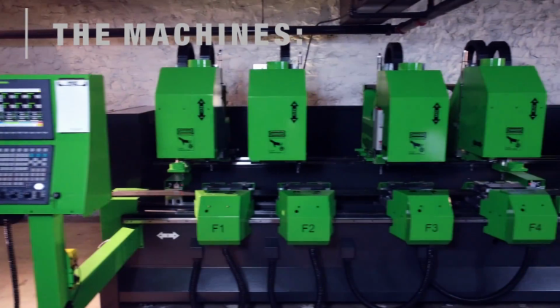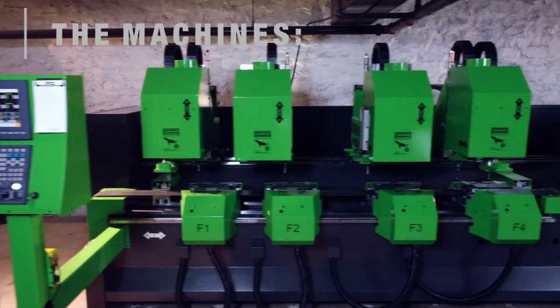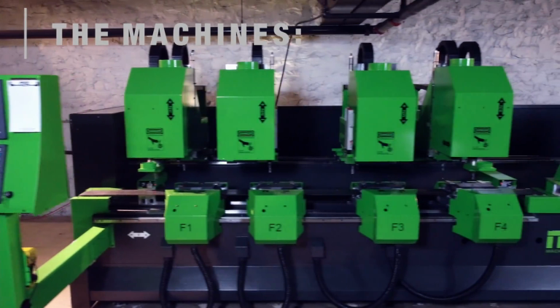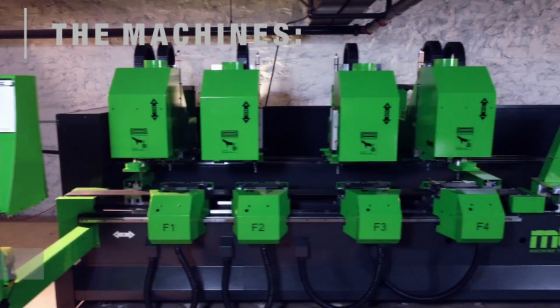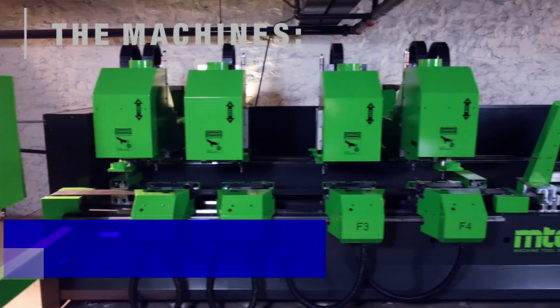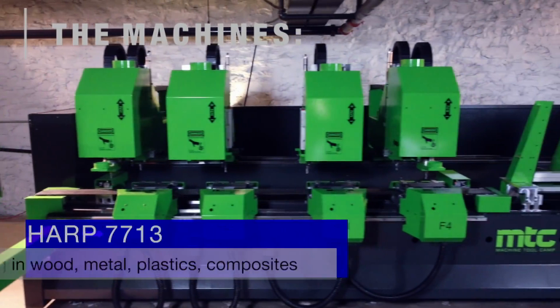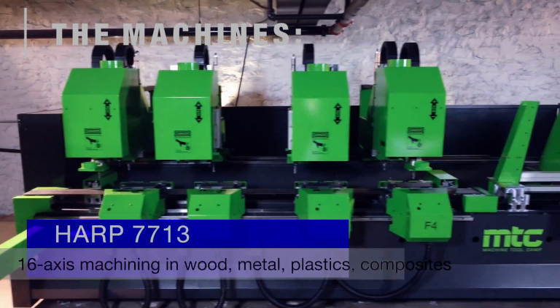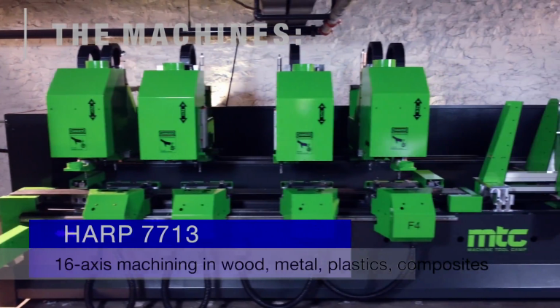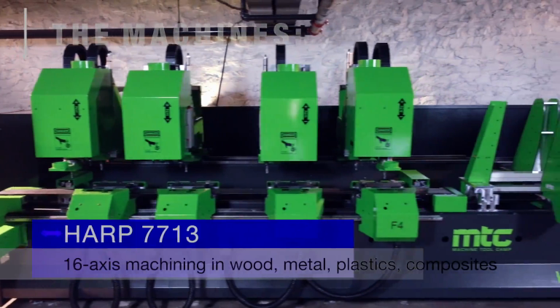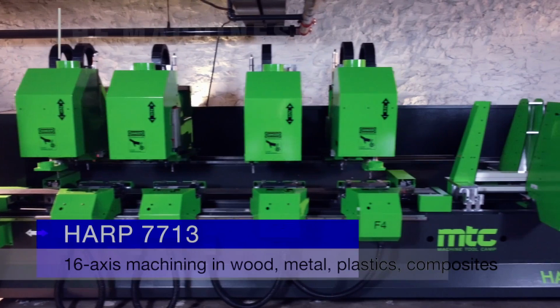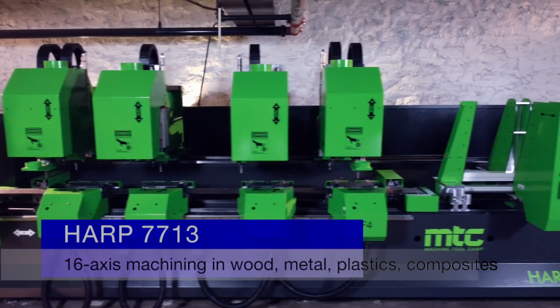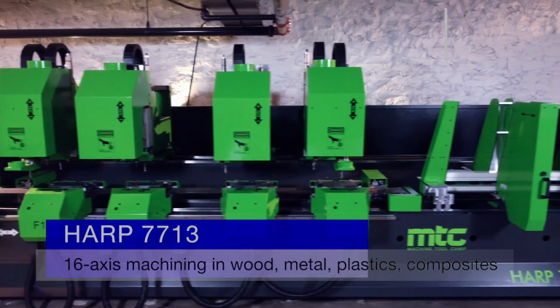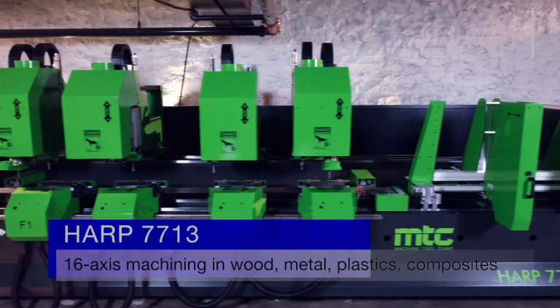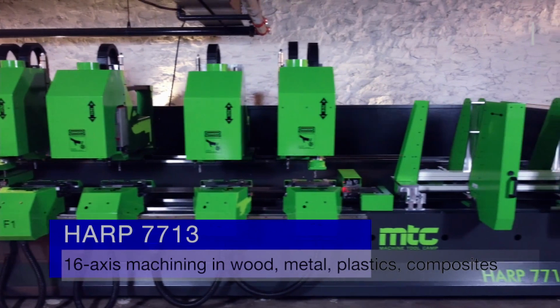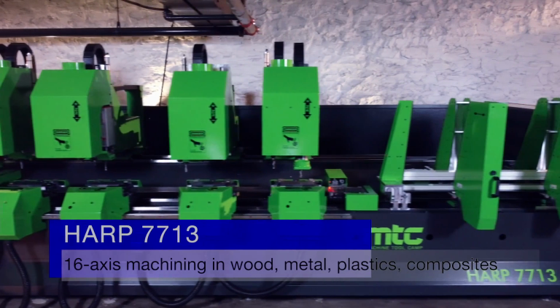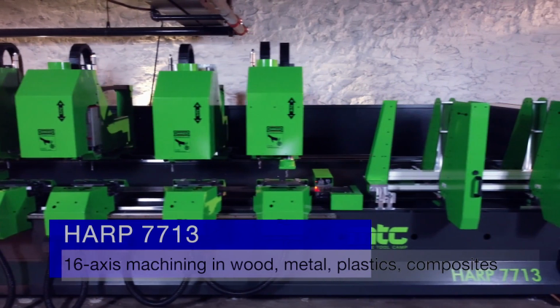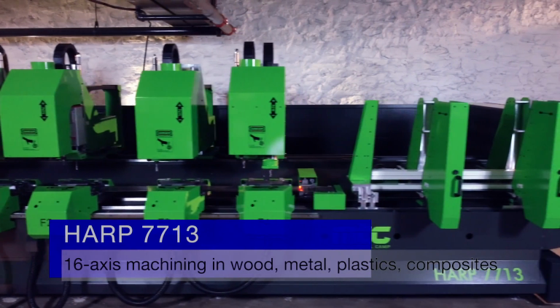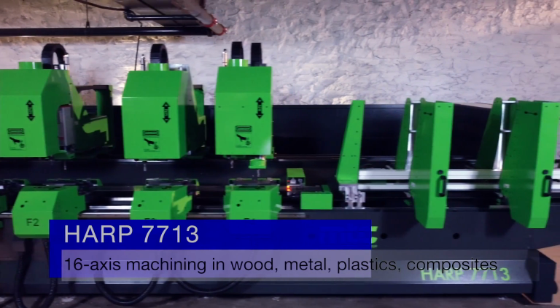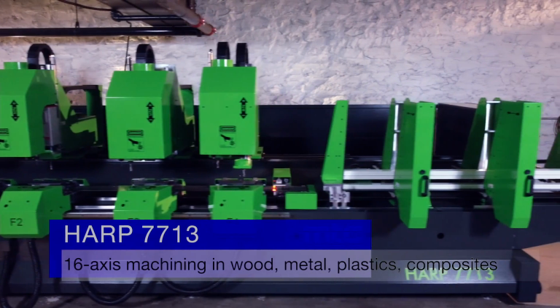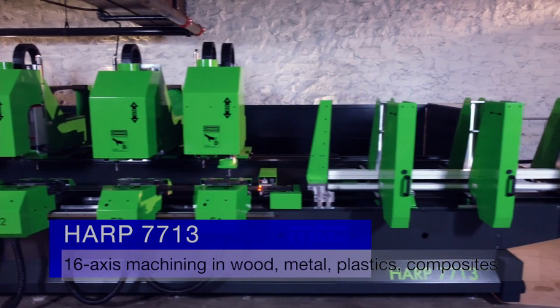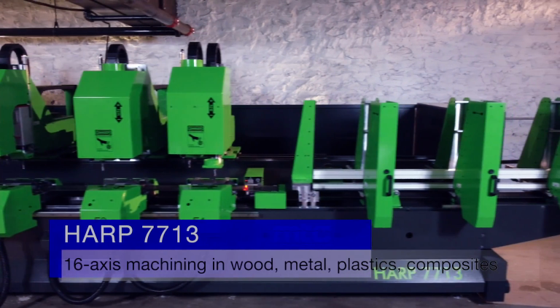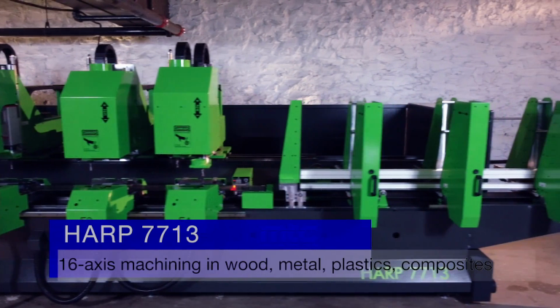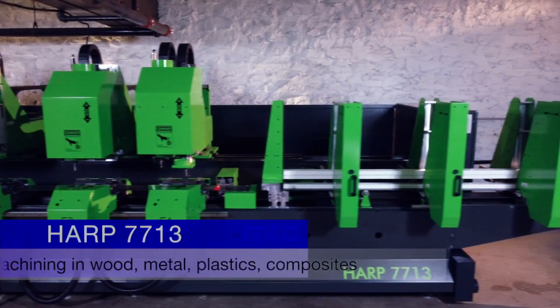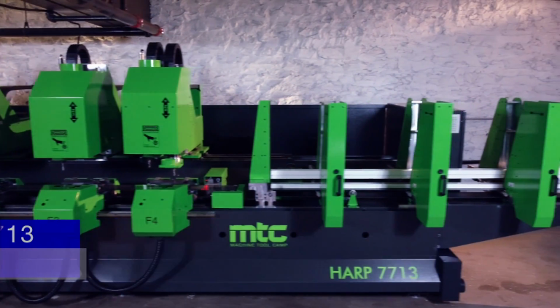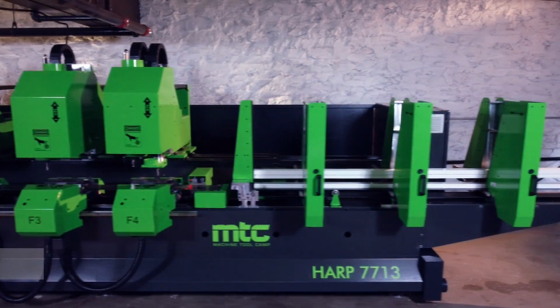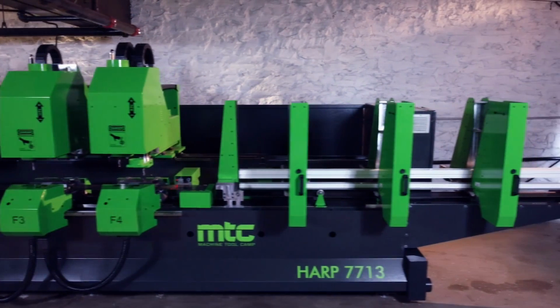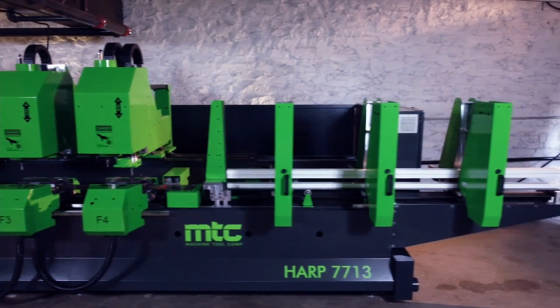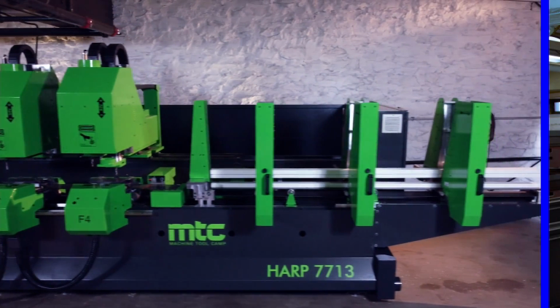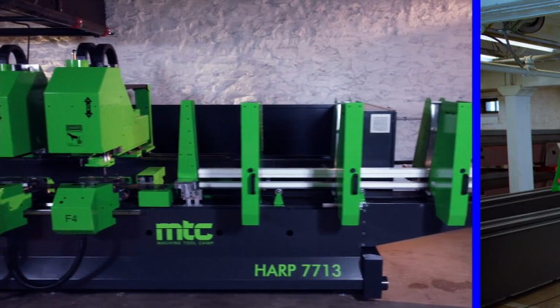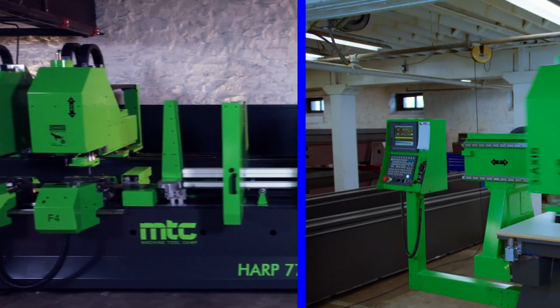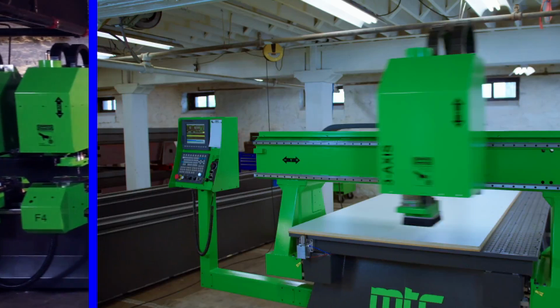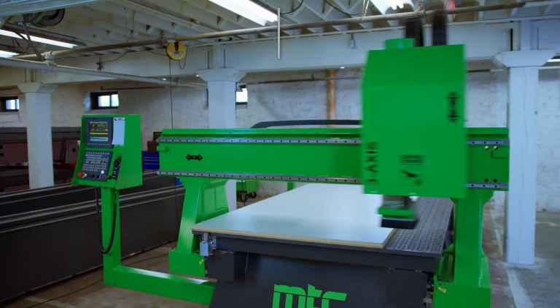The HART machine is a machine for processing long, narrow parts, frequently sold to clients in the door and window industry.